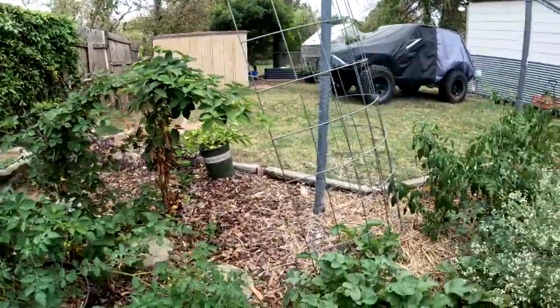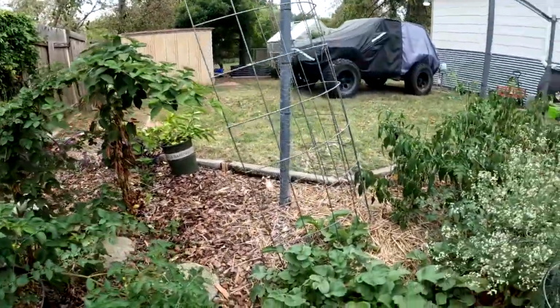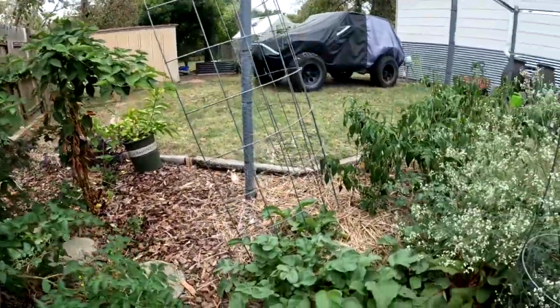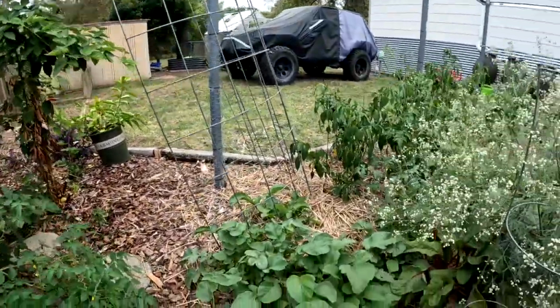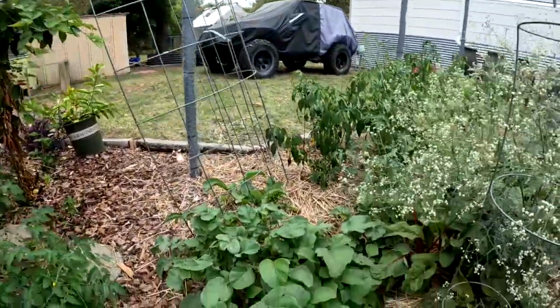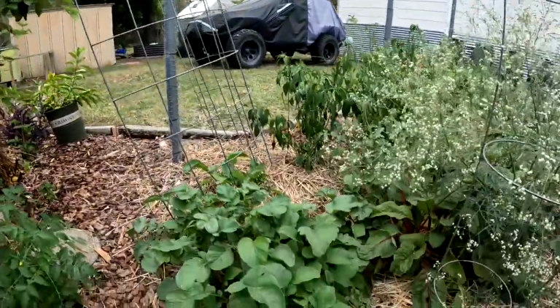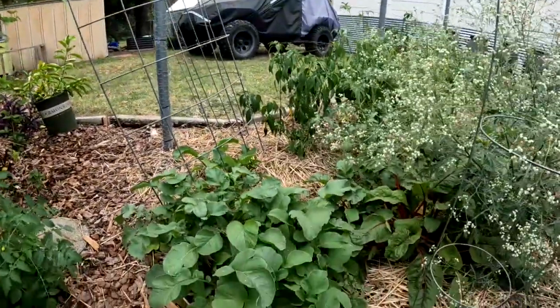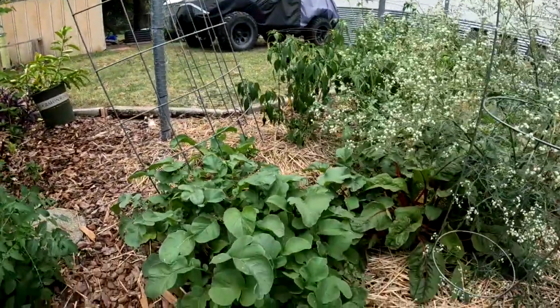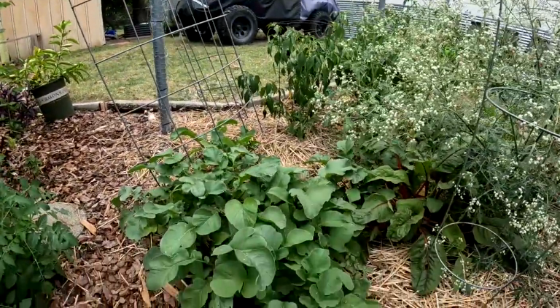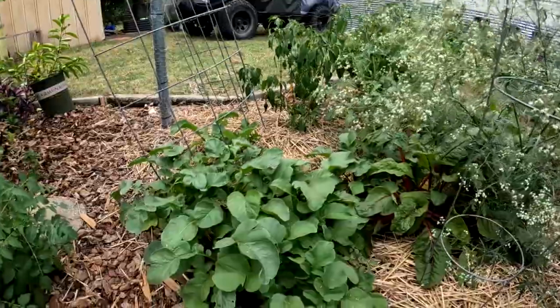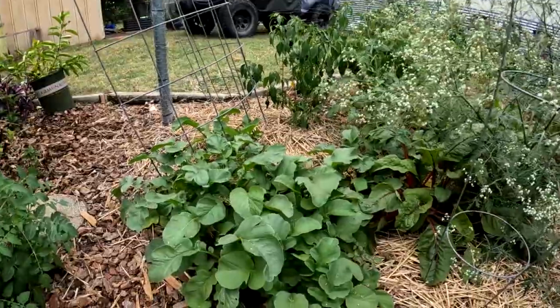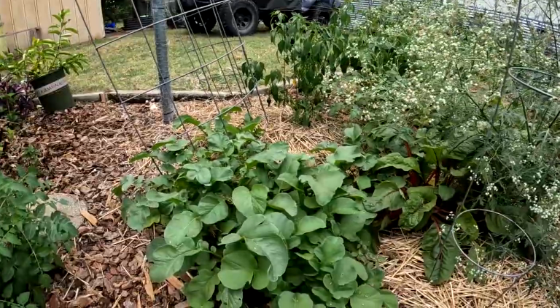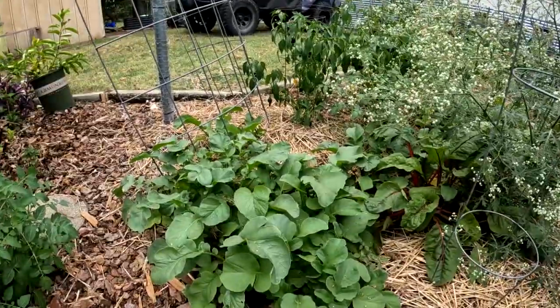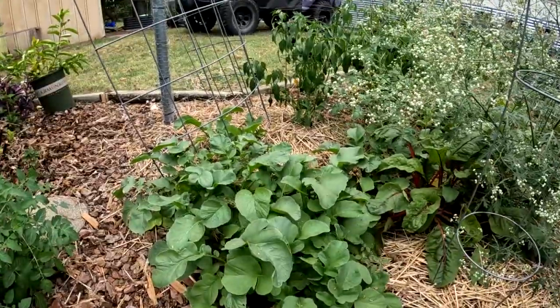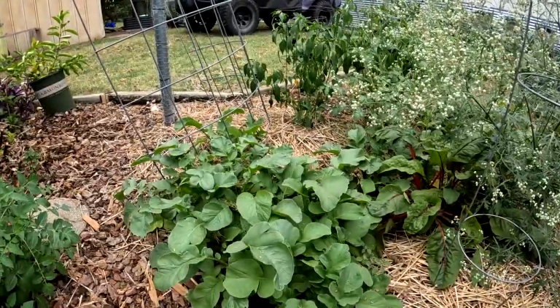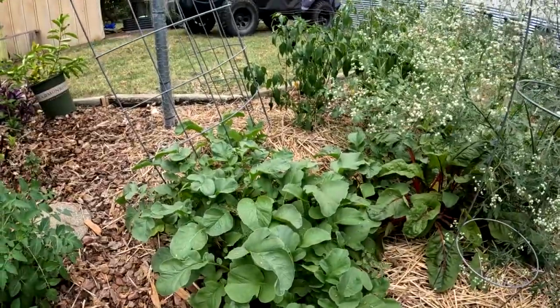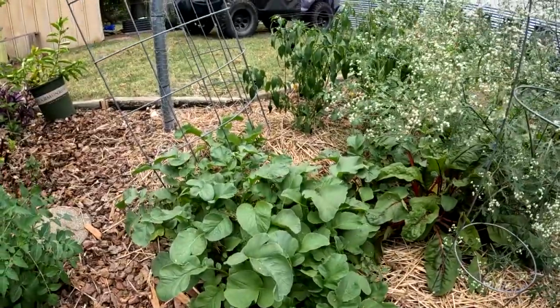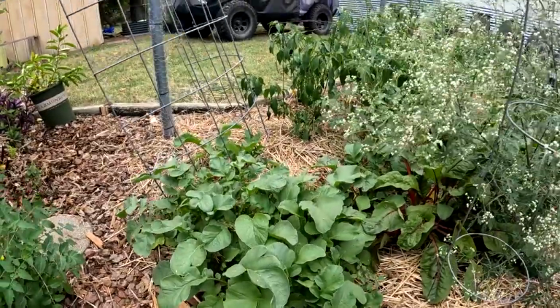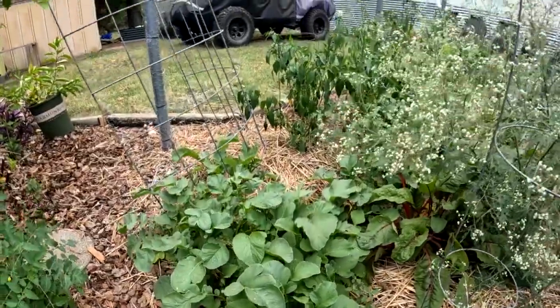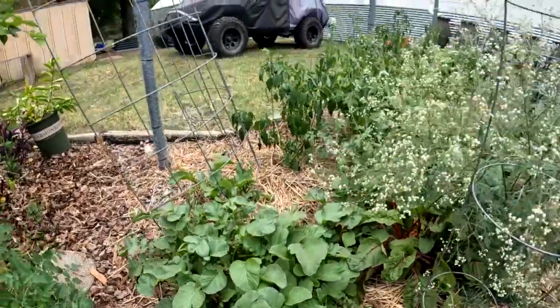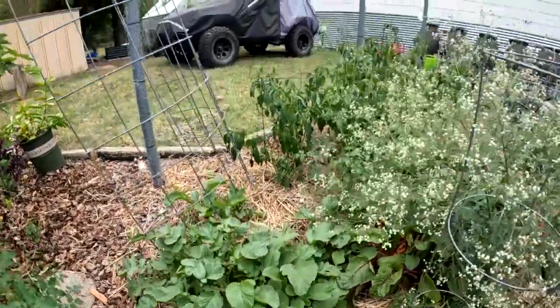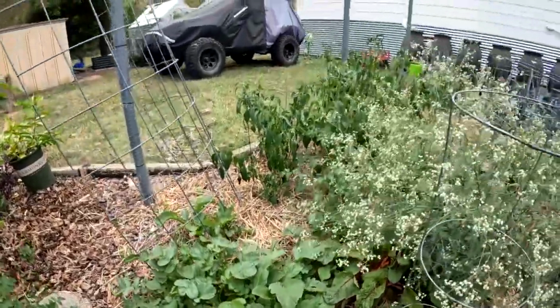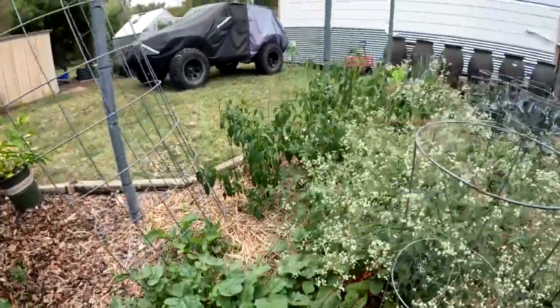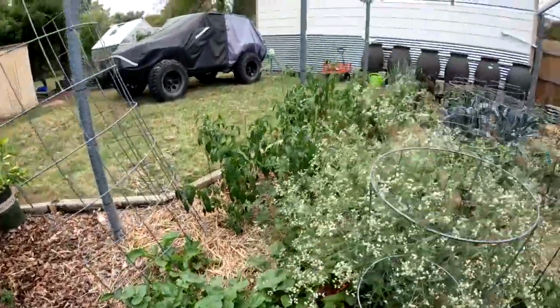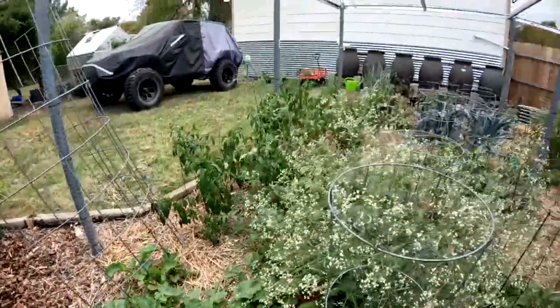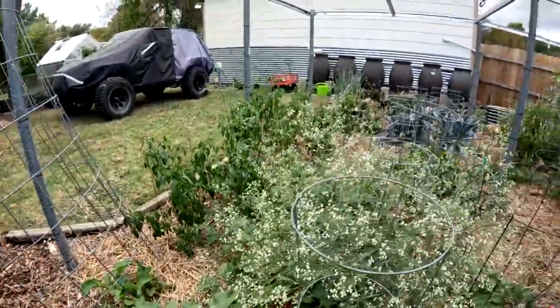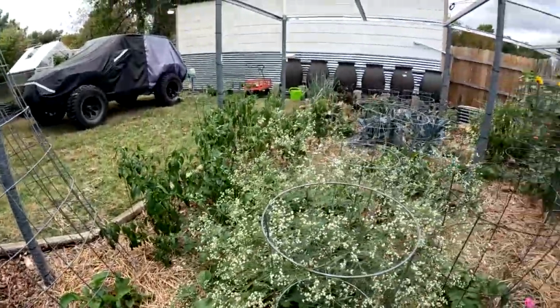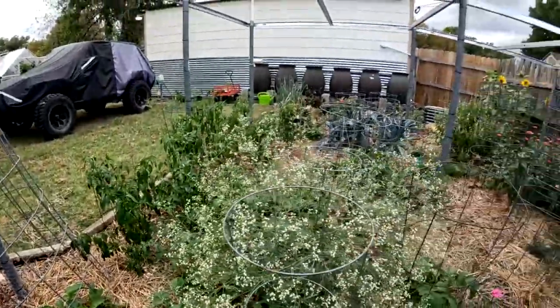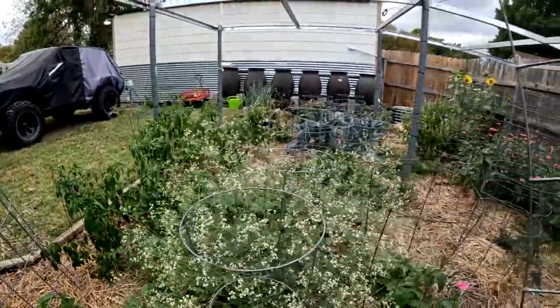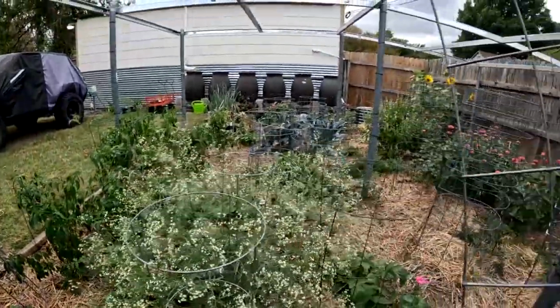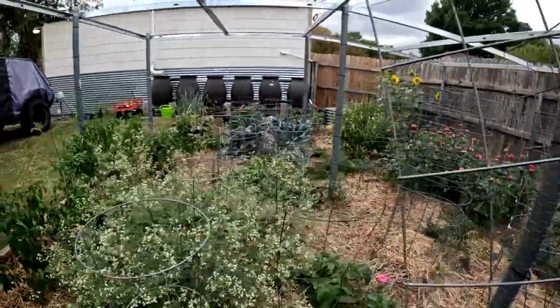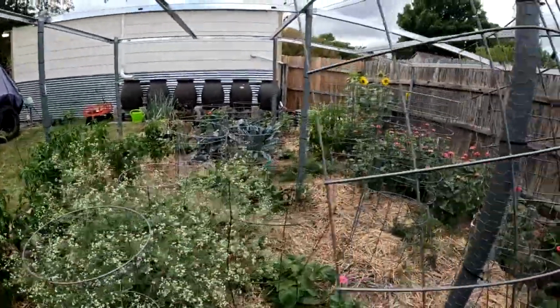Some more radishes that came up on their own from seeds that the previous ones dropped.